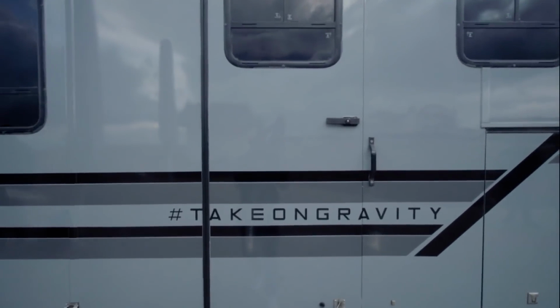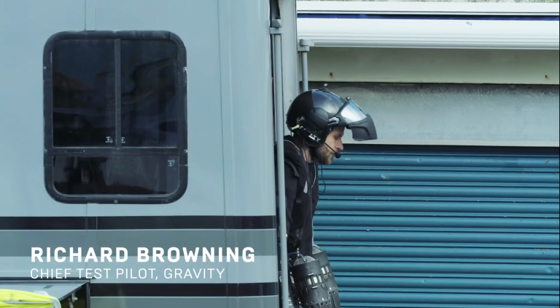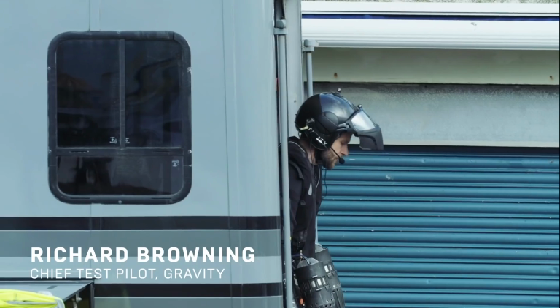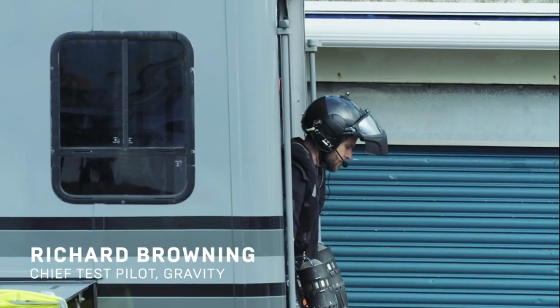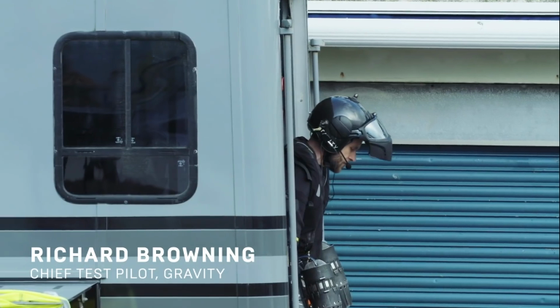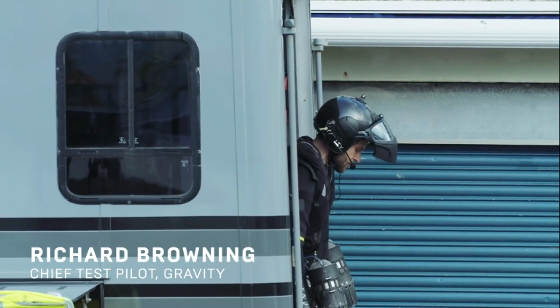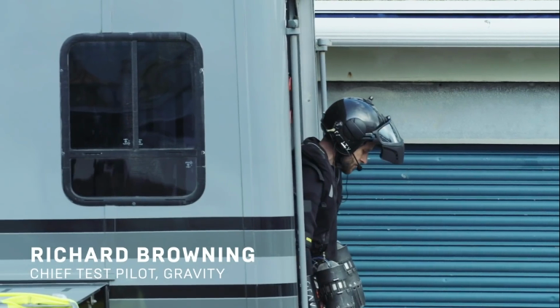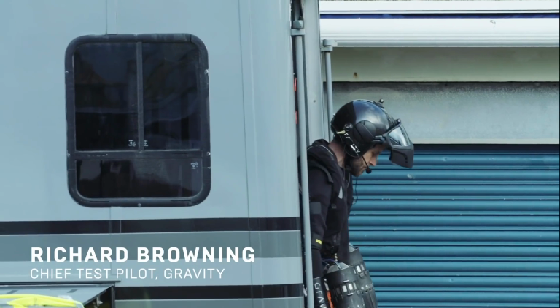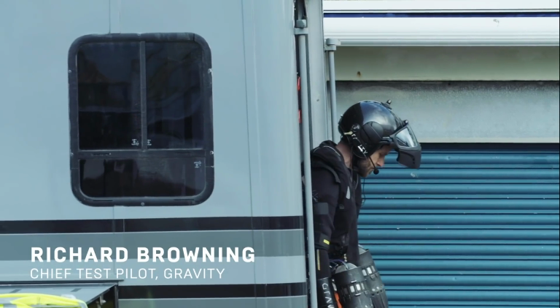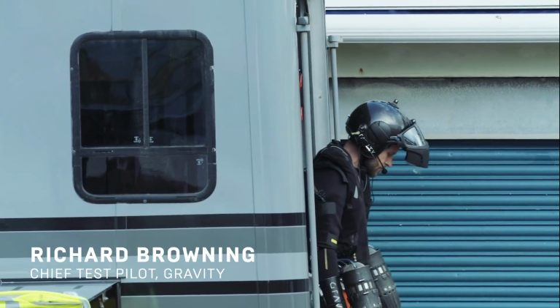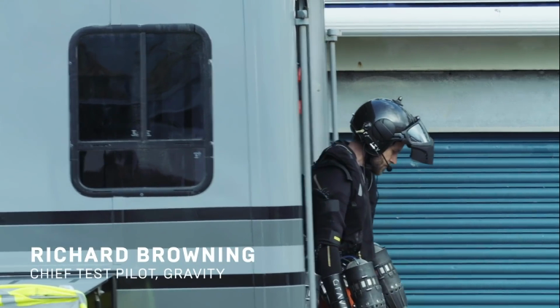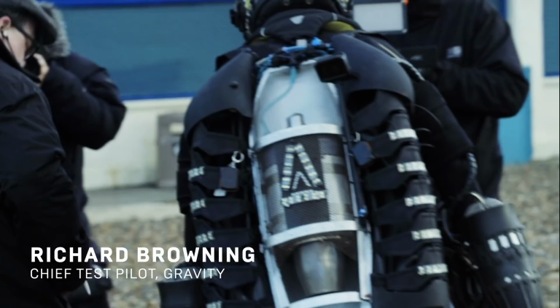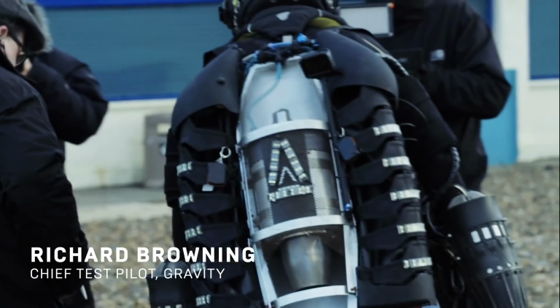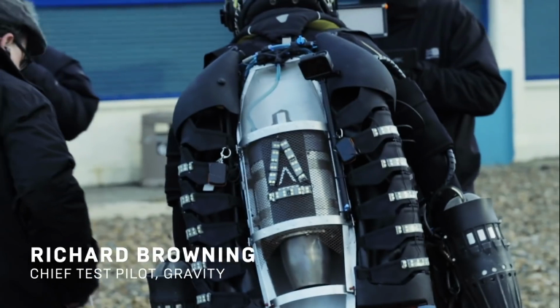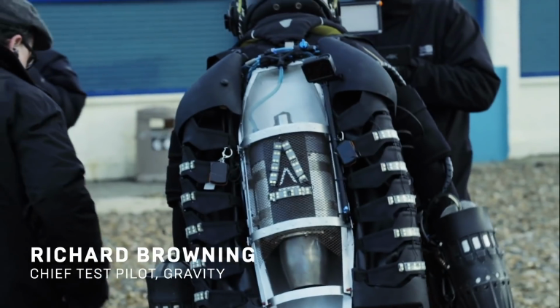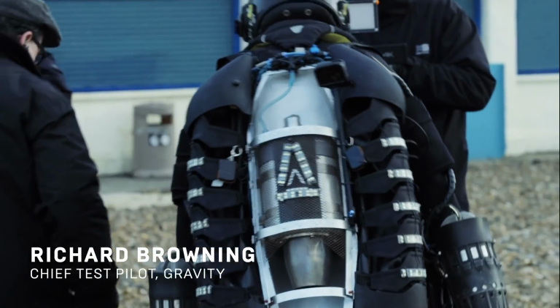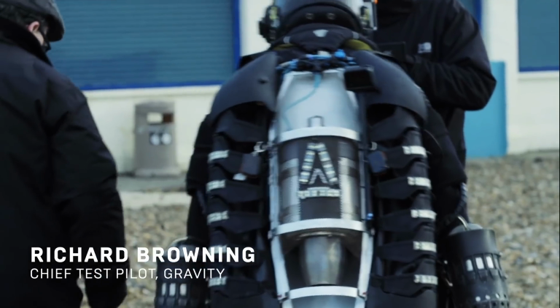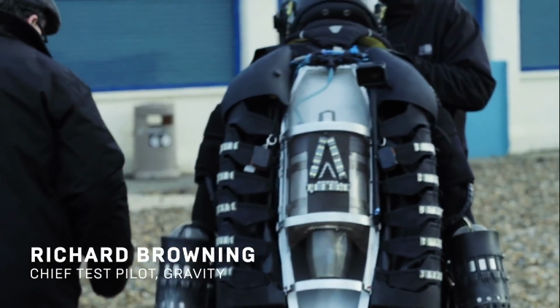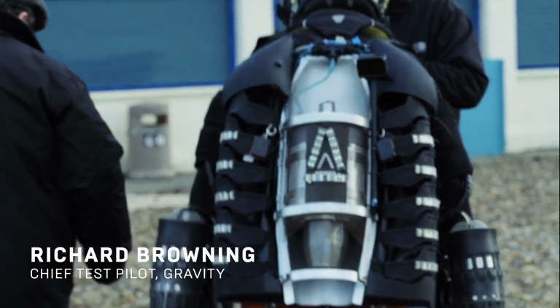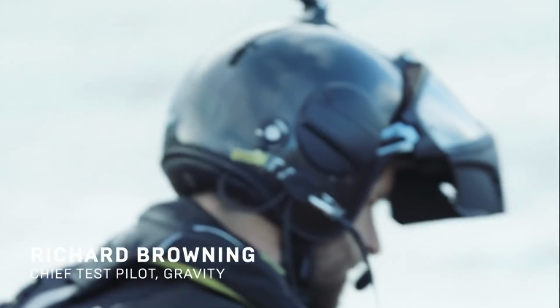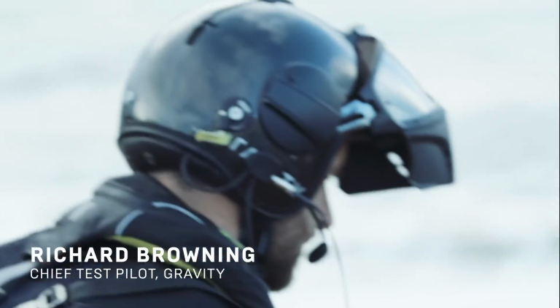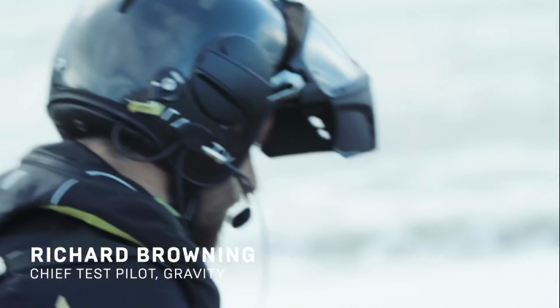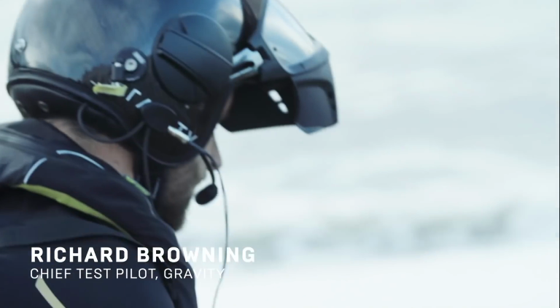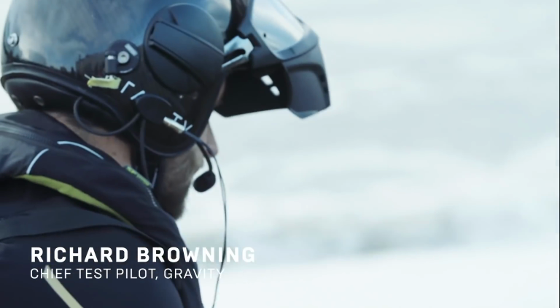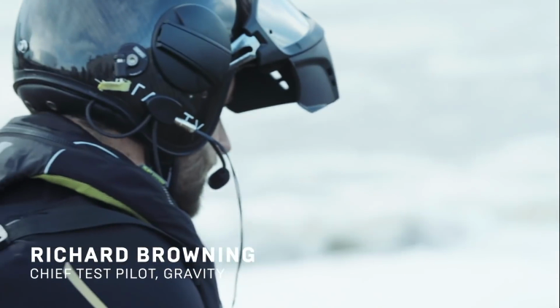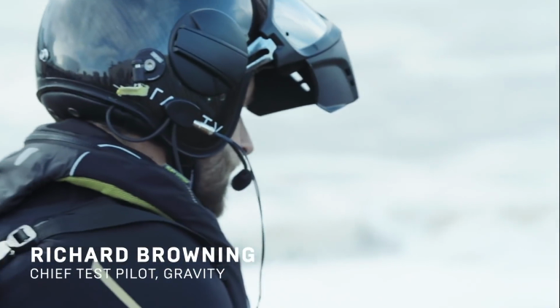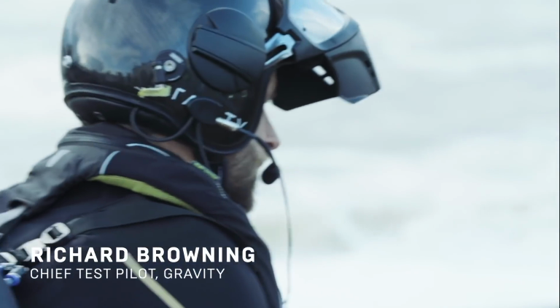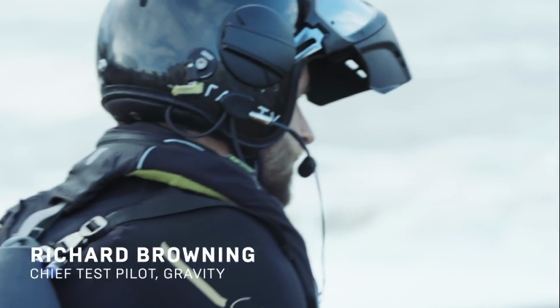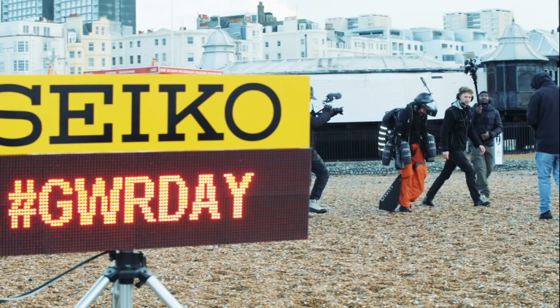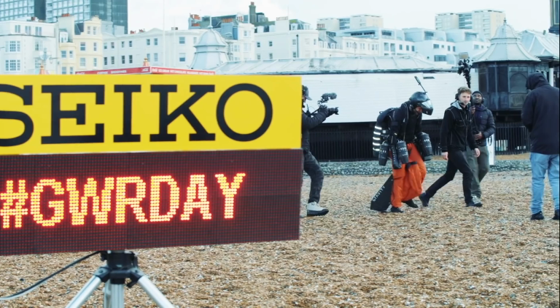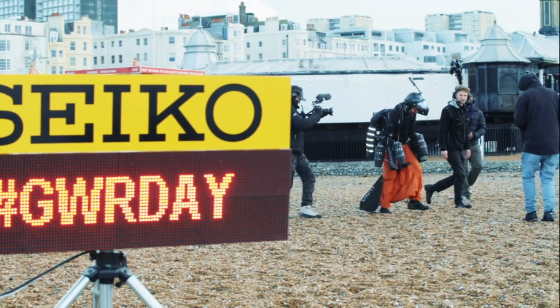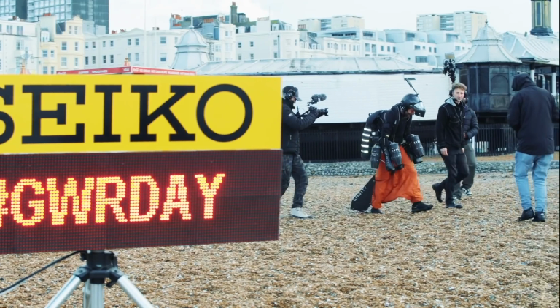I'm Richard Browning, I'm founder and chief test pilot from Gravity, and we build these thousand horsepower jetsuits.